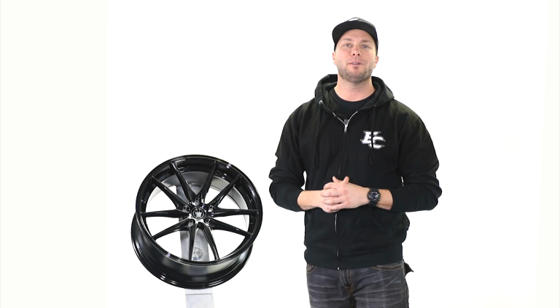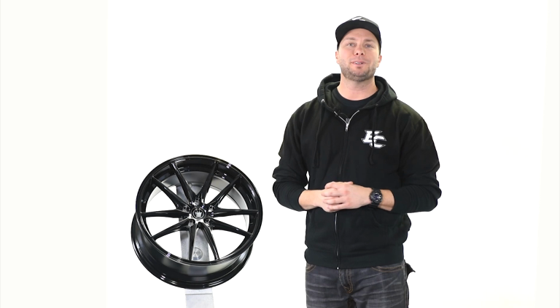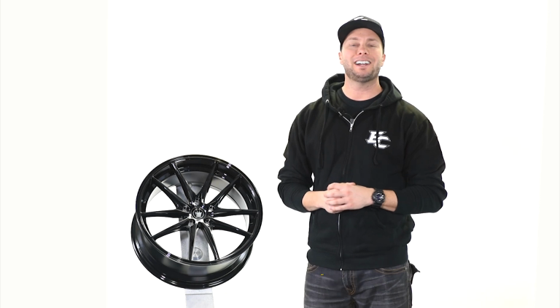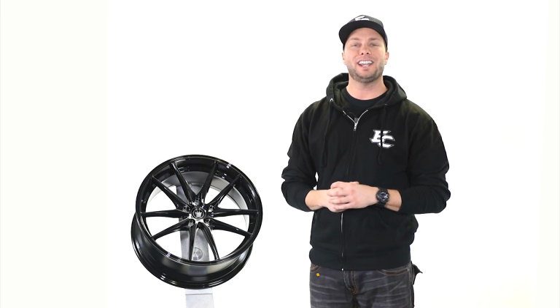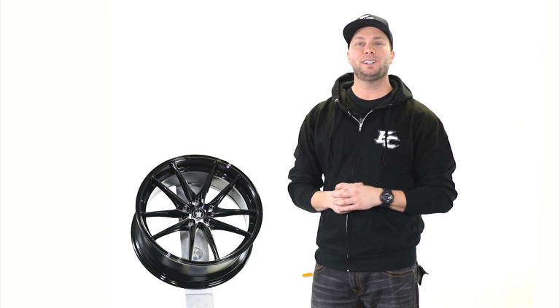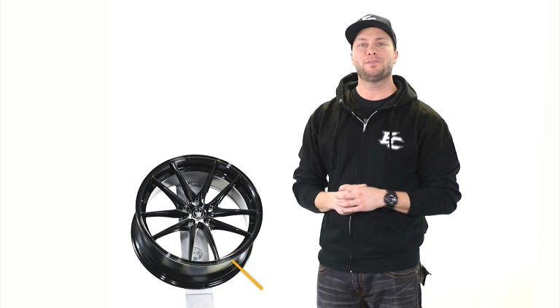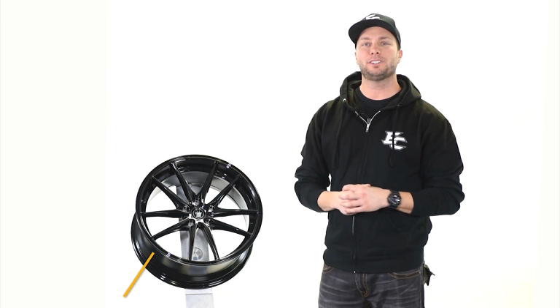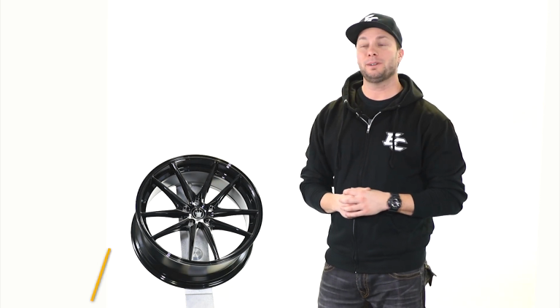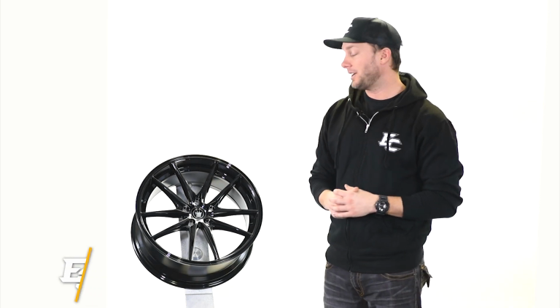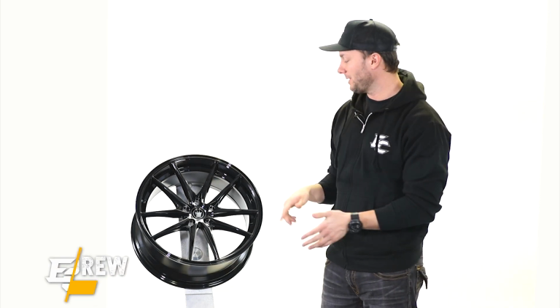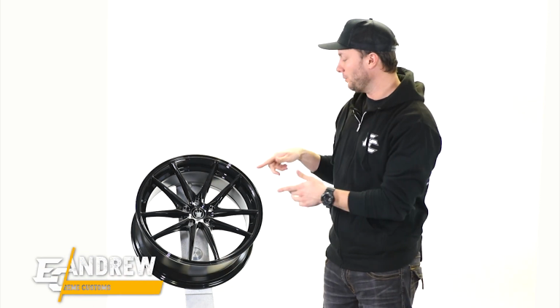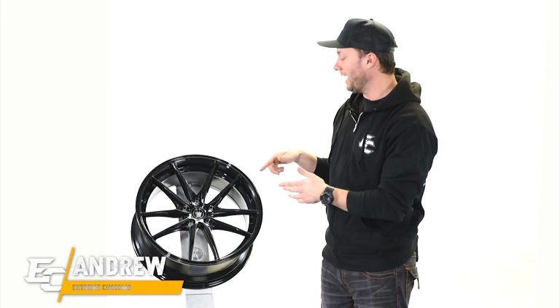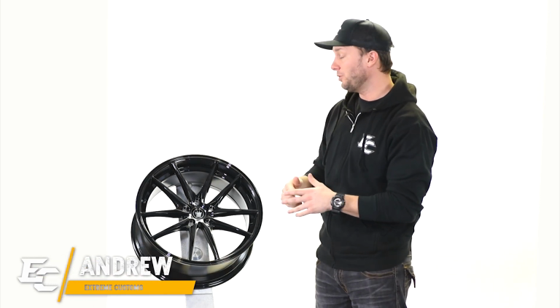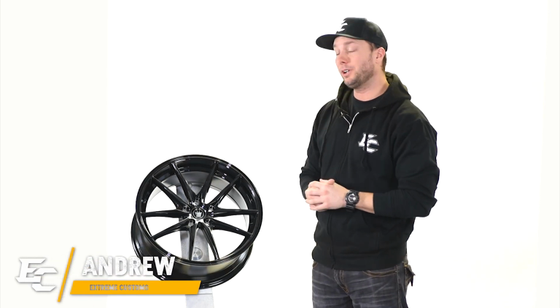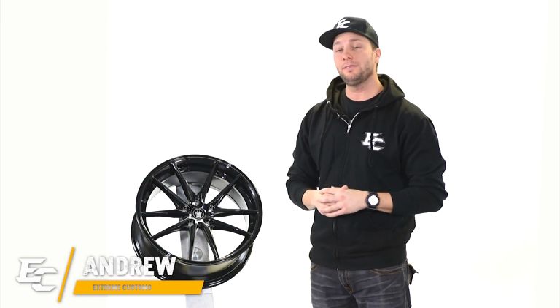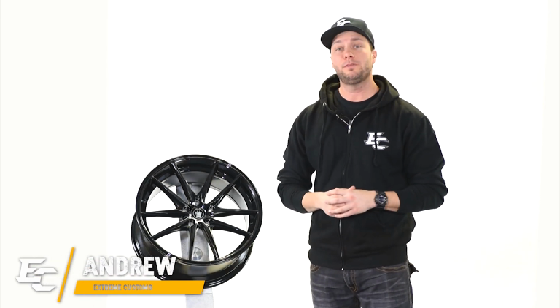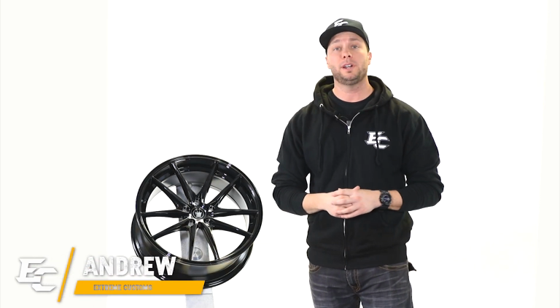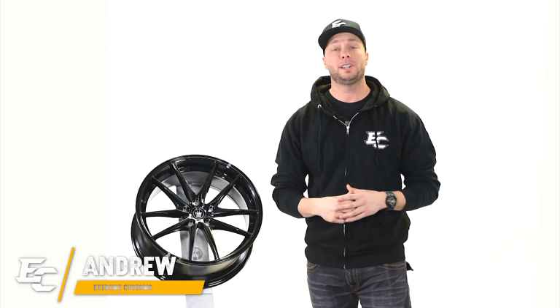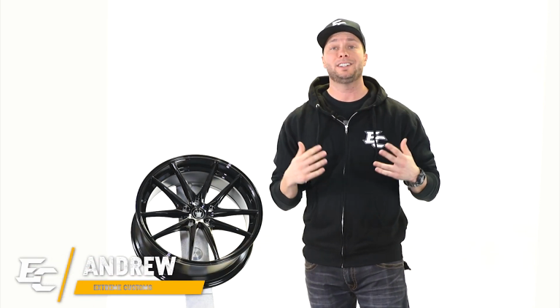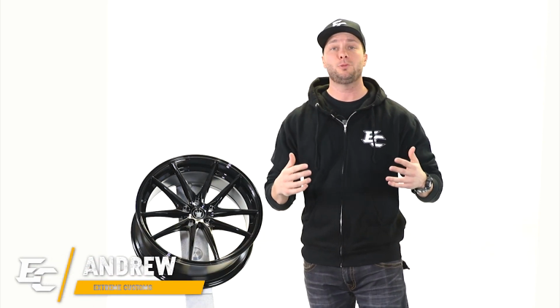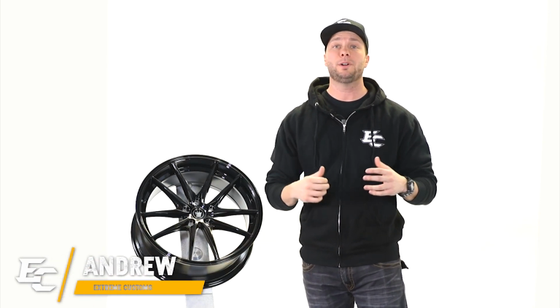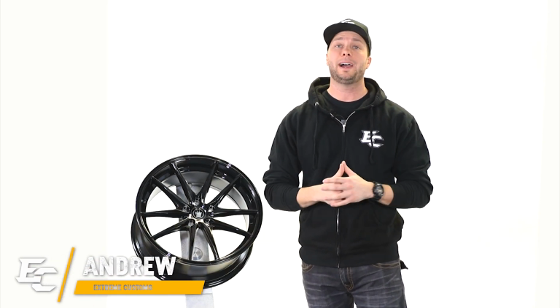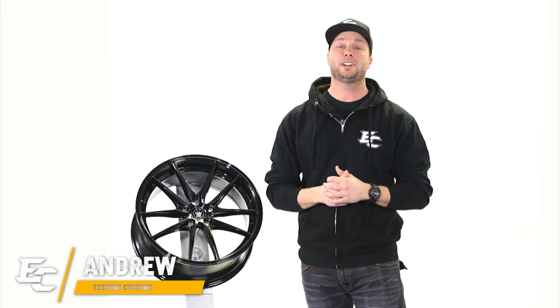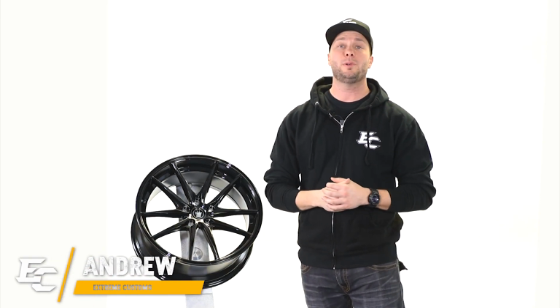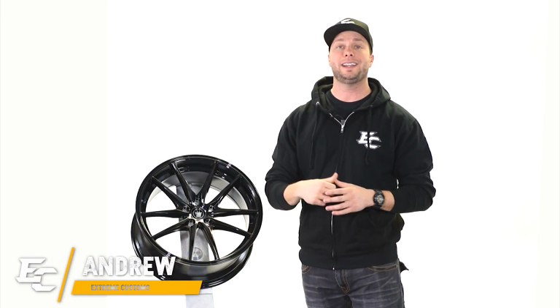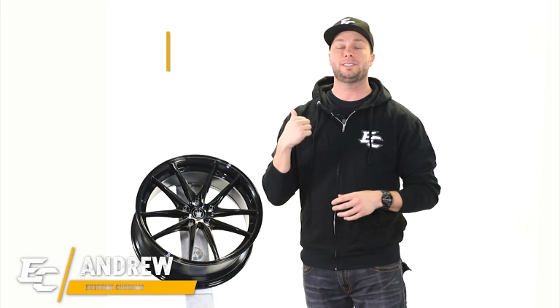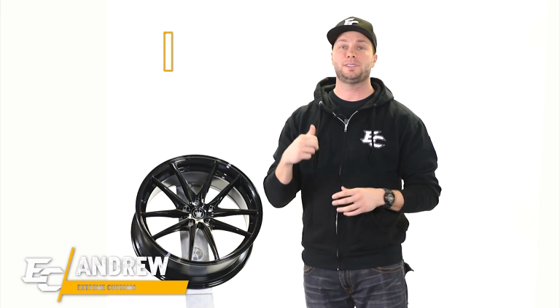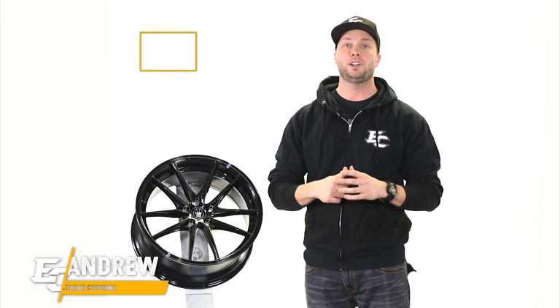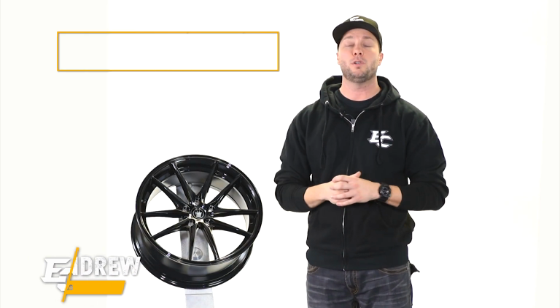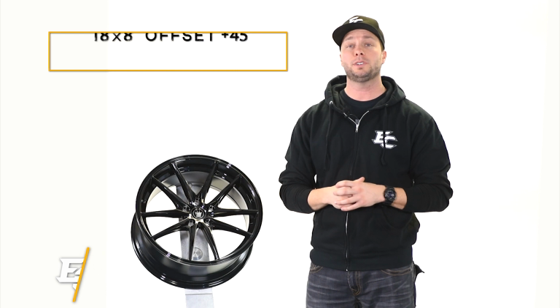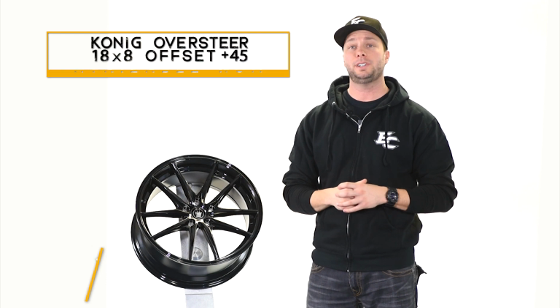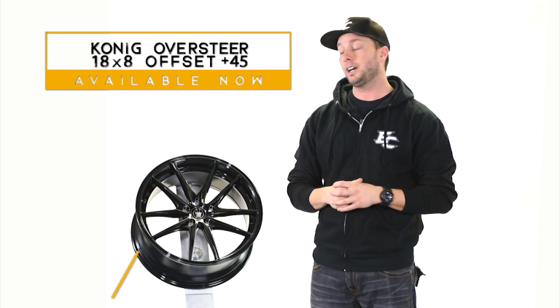Hey, what's up guys, Andrew here from Extreme Customs. We got a new wheel review for you today. It's a wheel by Koenig — this is the Oversteer.